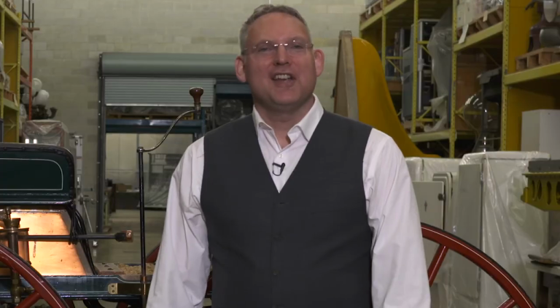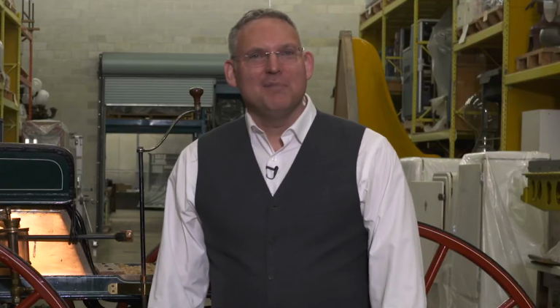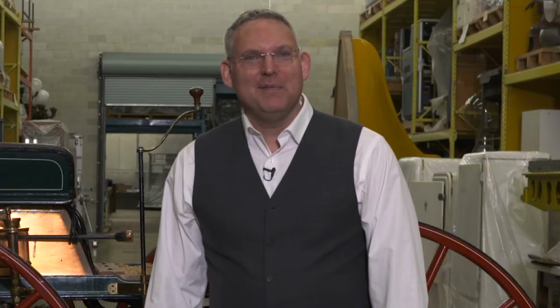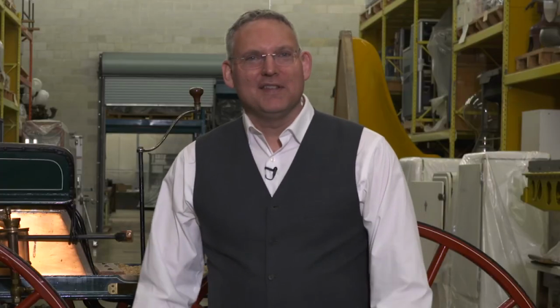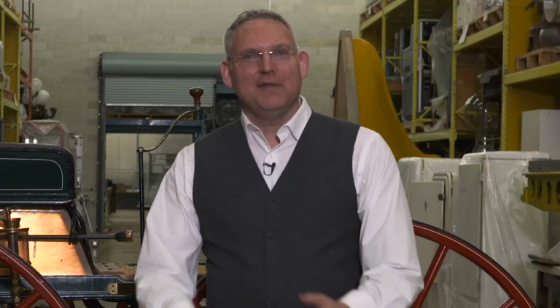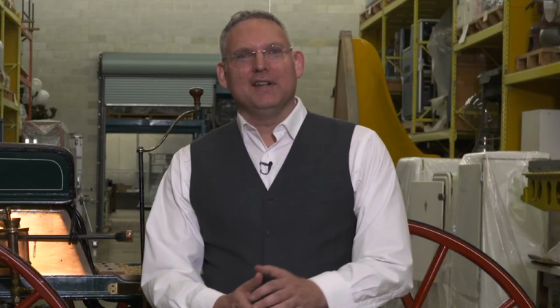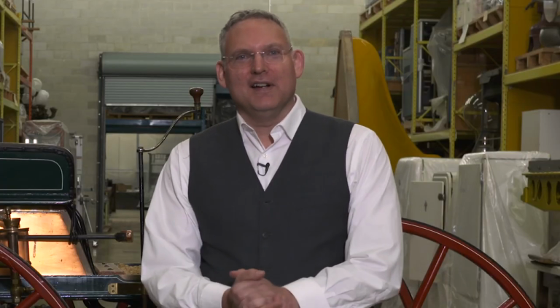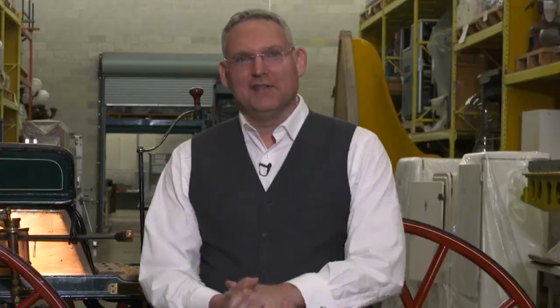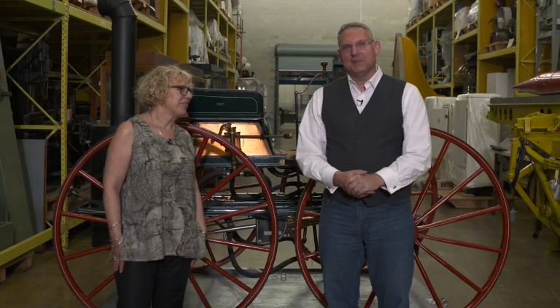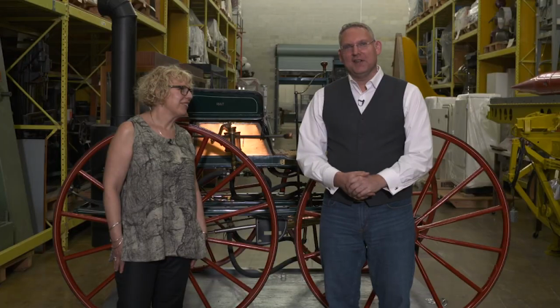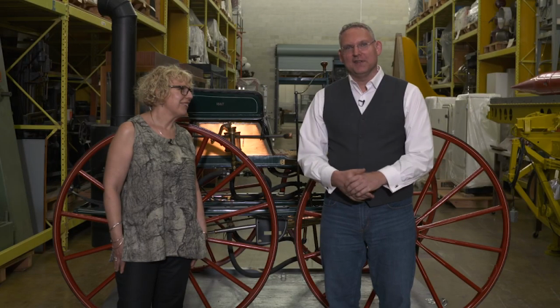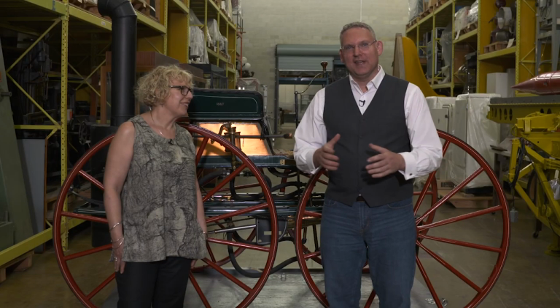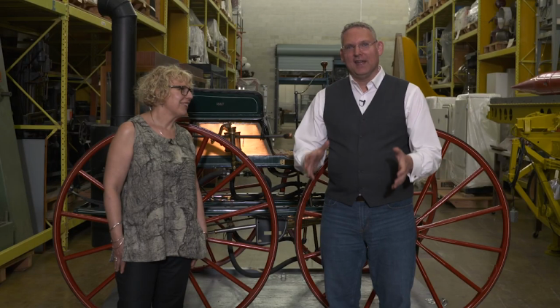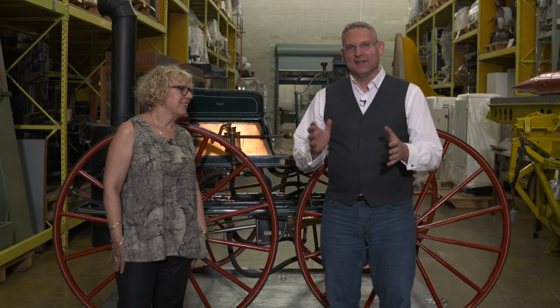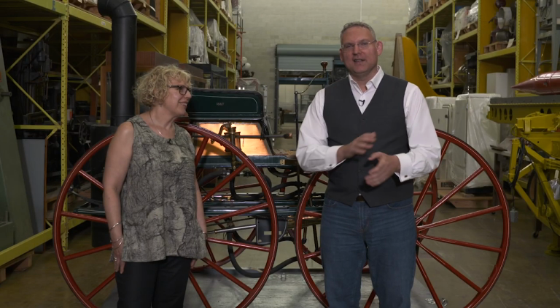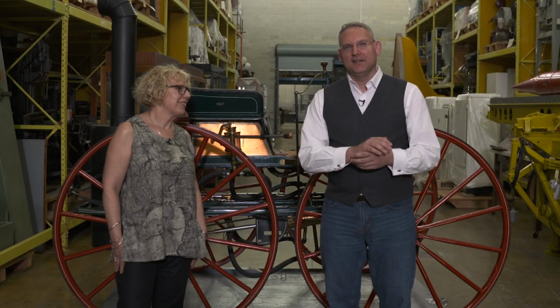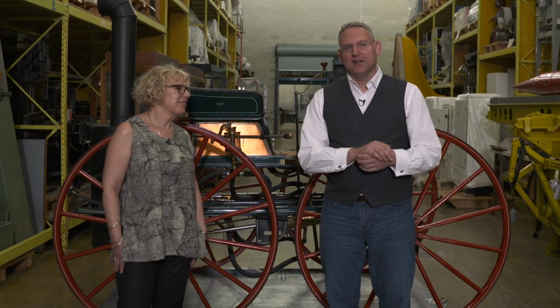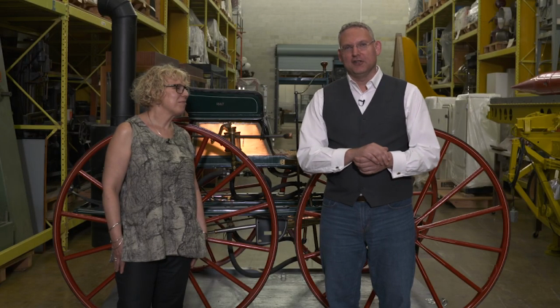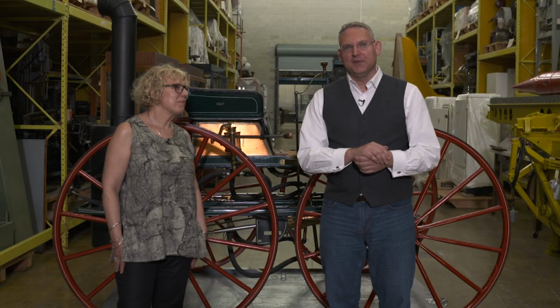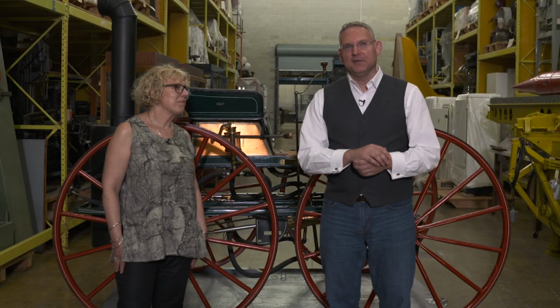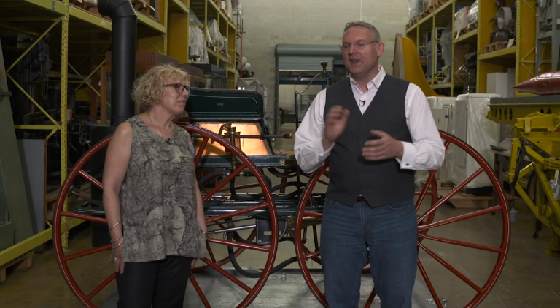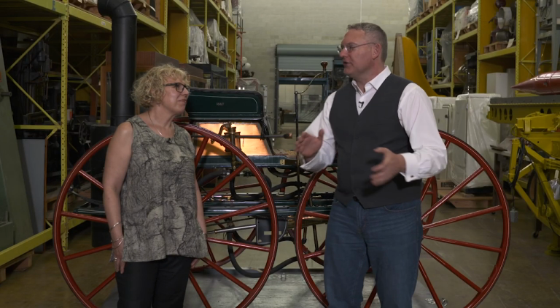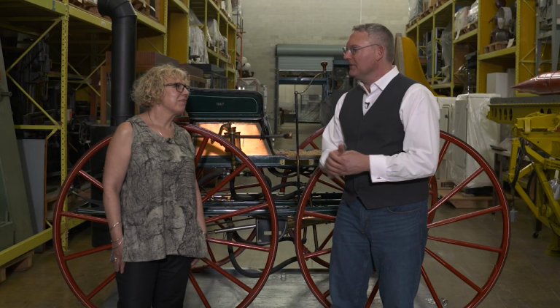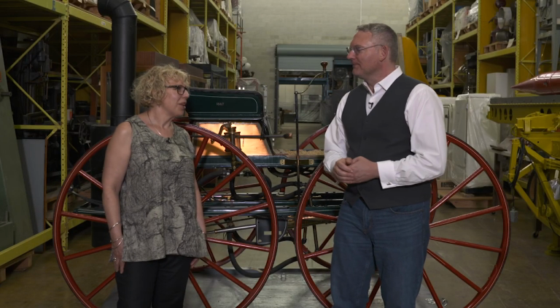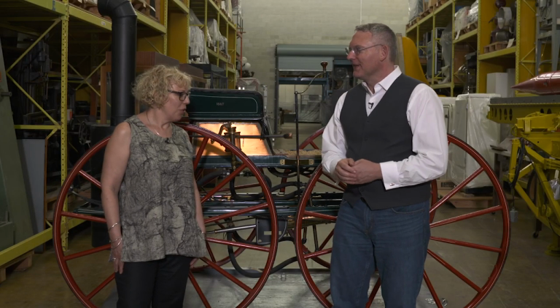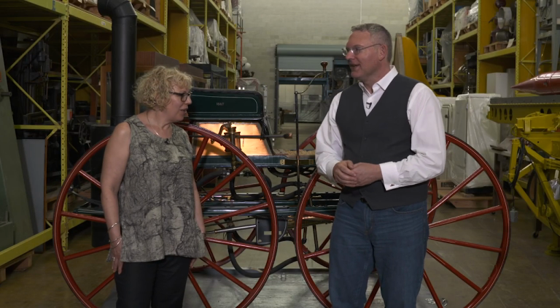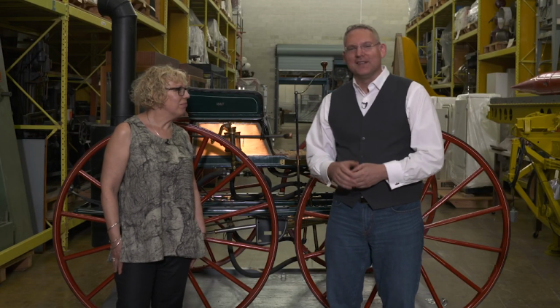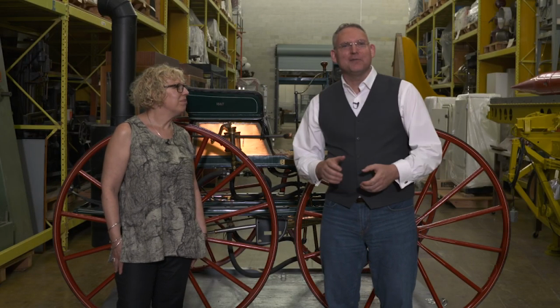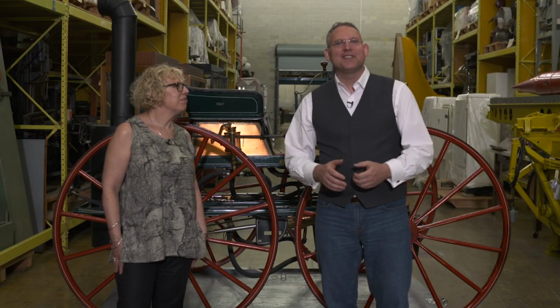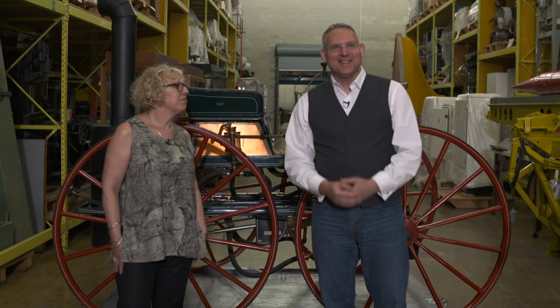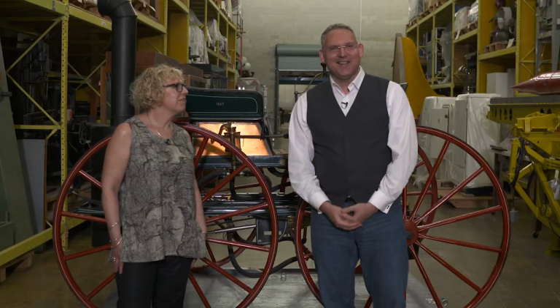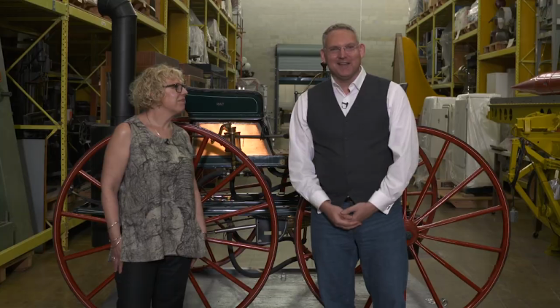Sharon Babian, curator of transportation here at the Canada Science and Technology Museum. Thank you, Sharon. You're welcome. This was Science Alive.